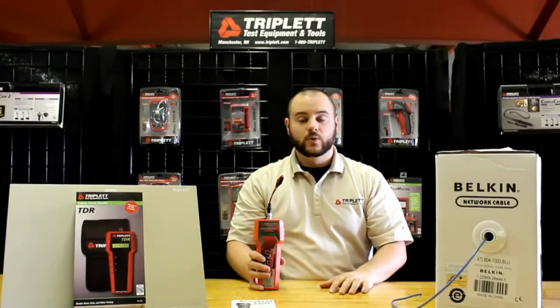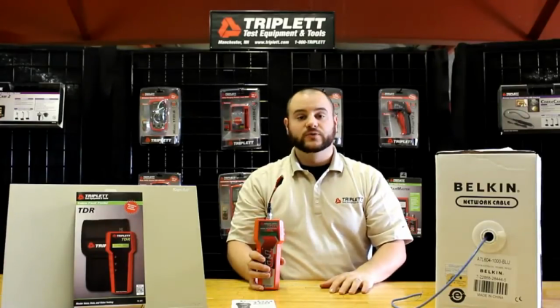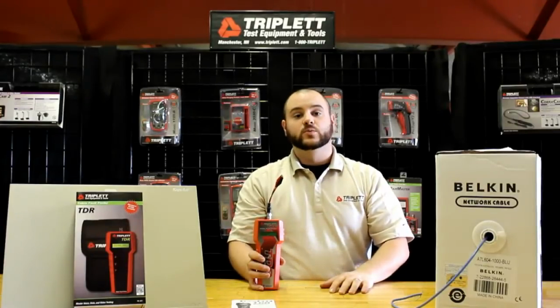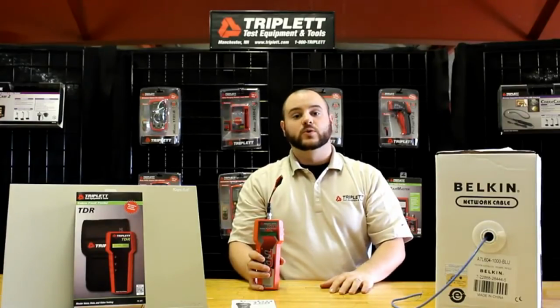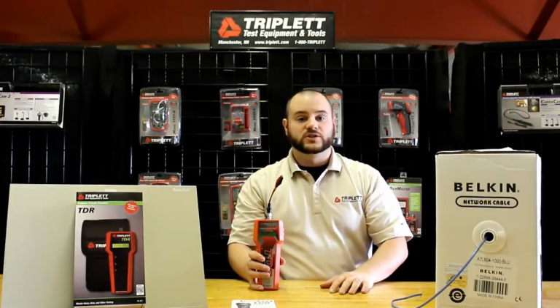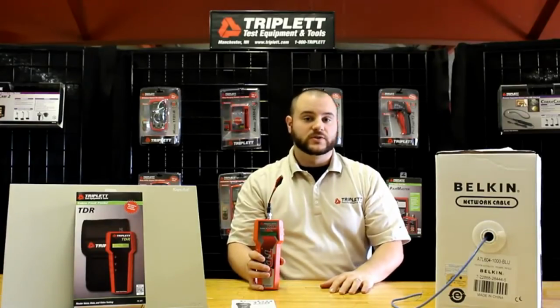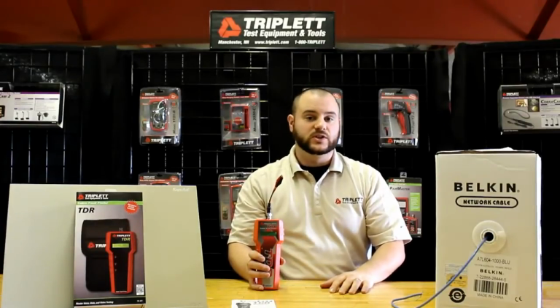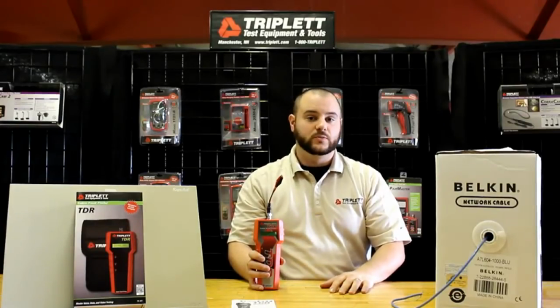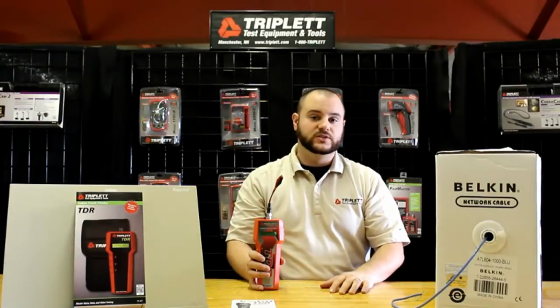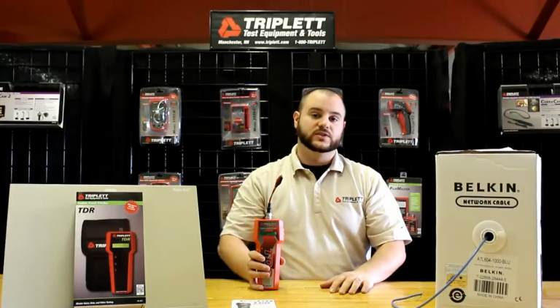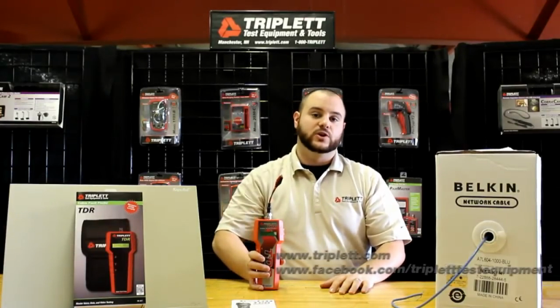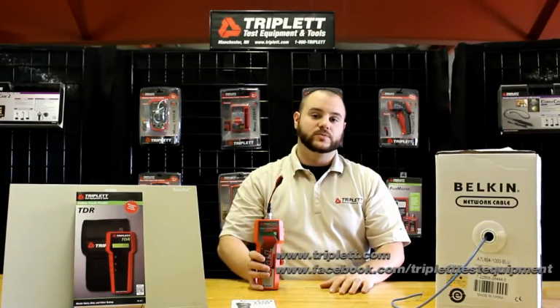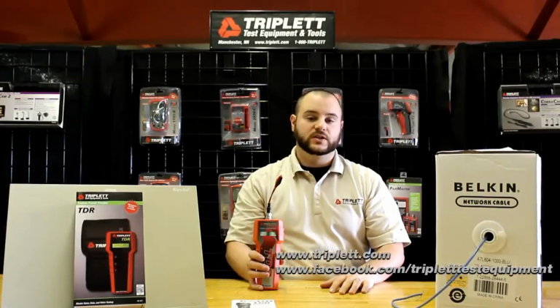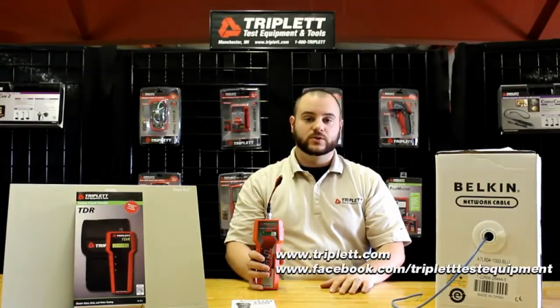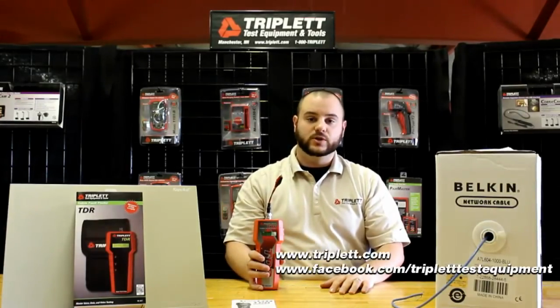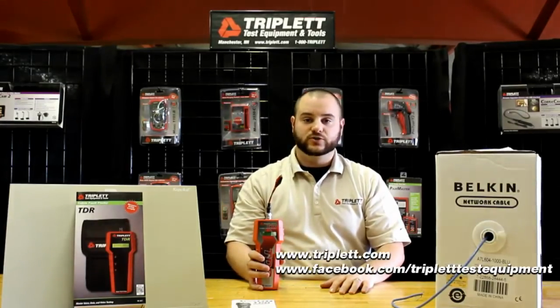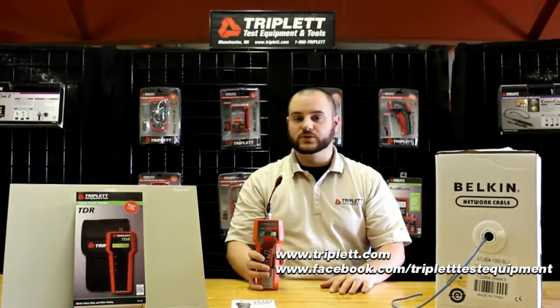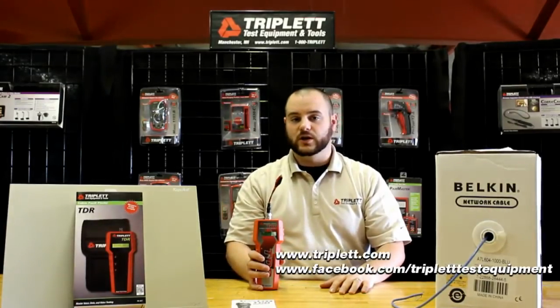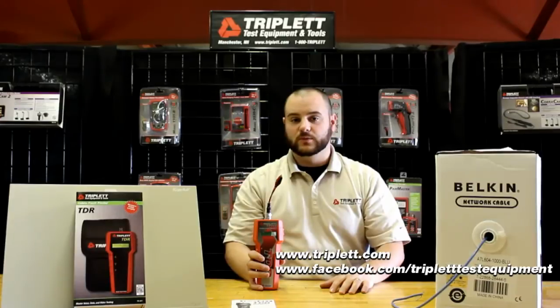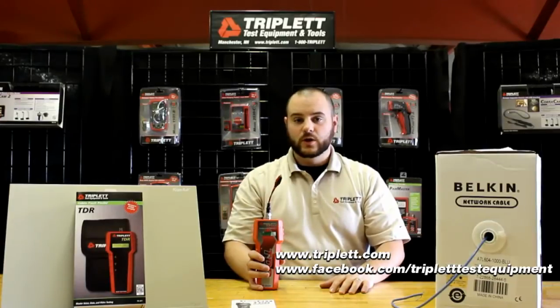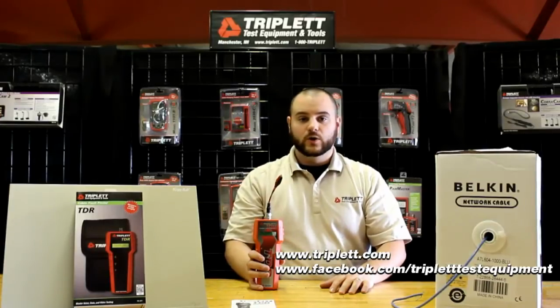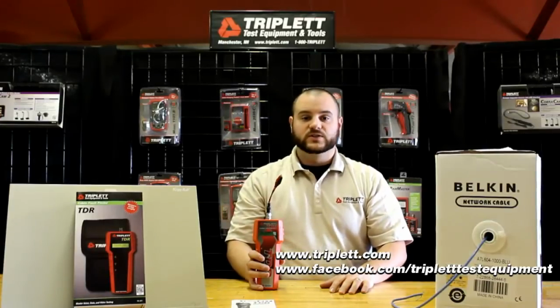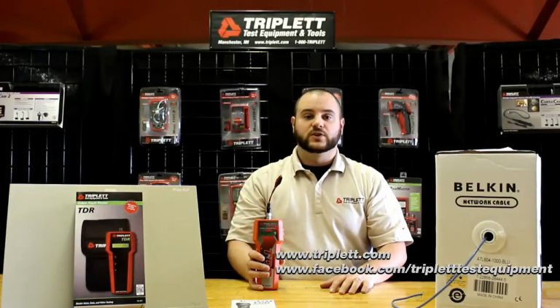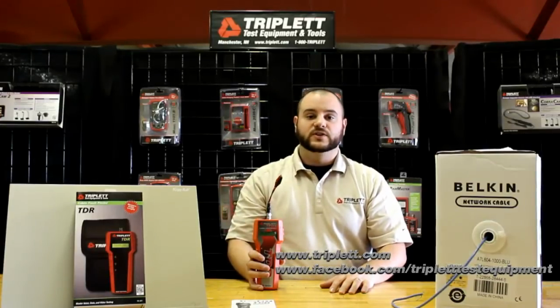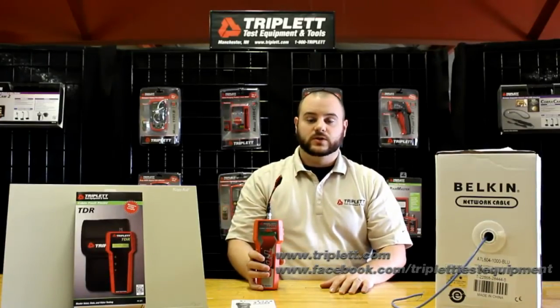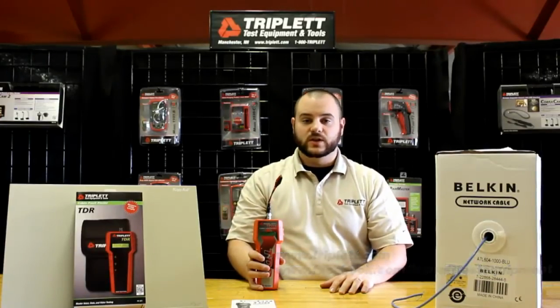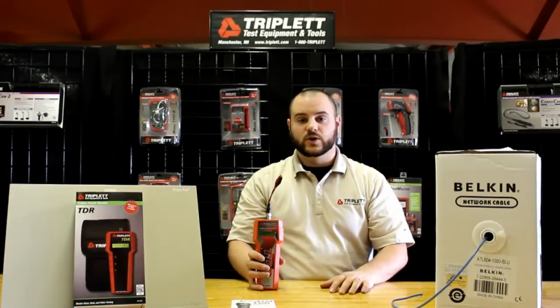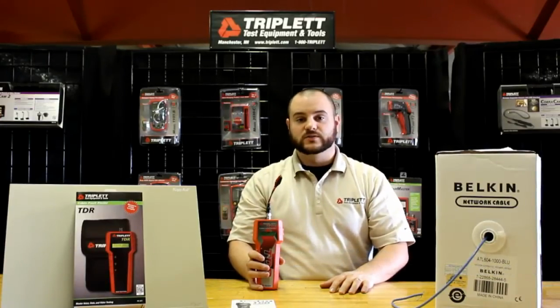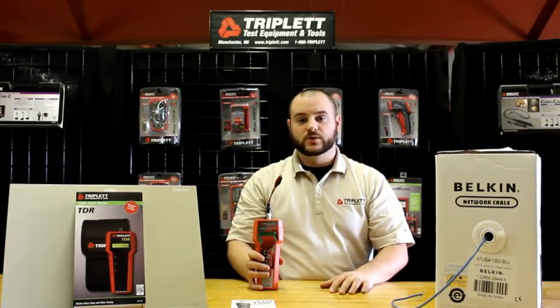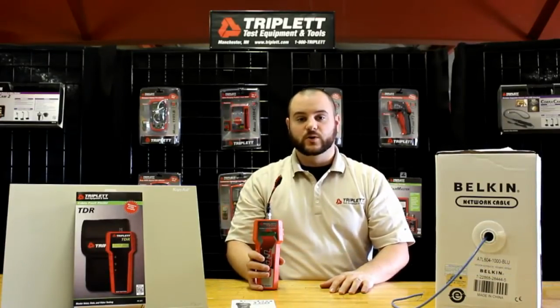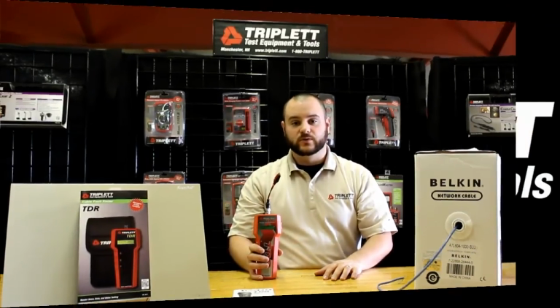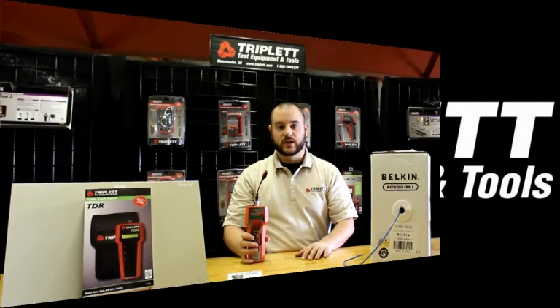If you have any more questions about the TDR, please visit us on our website at www.triplet.com or visit us on our Facebook. Thank you for watching this video and I hope you have a great day.